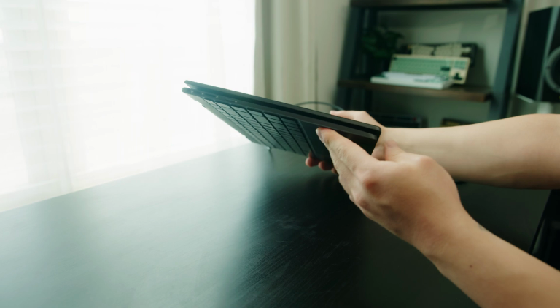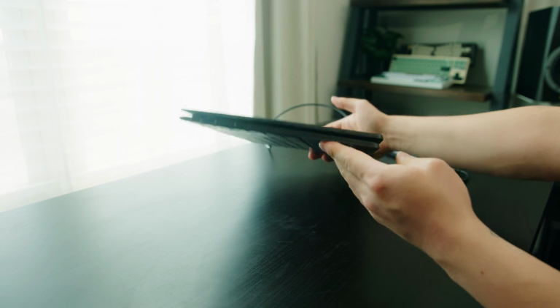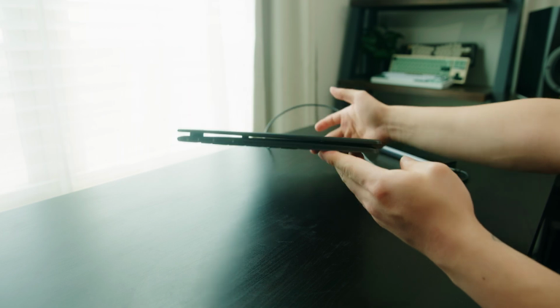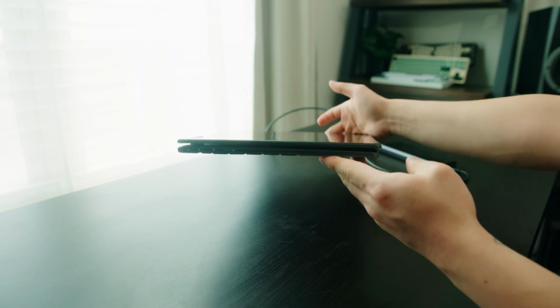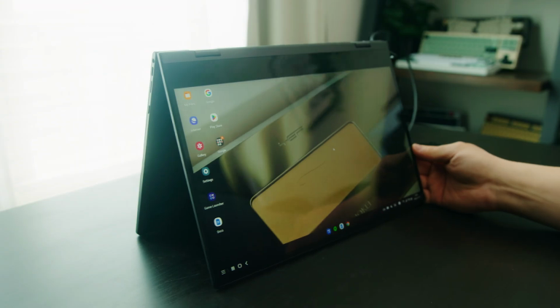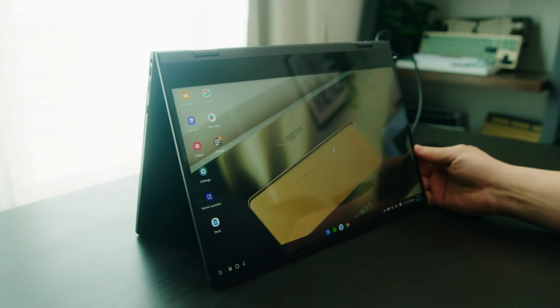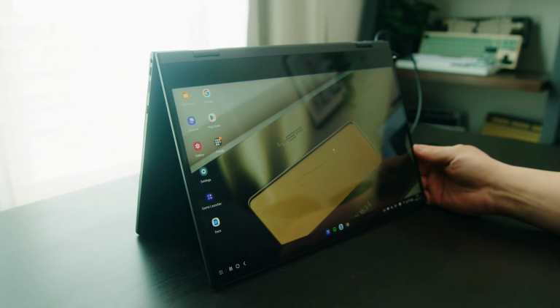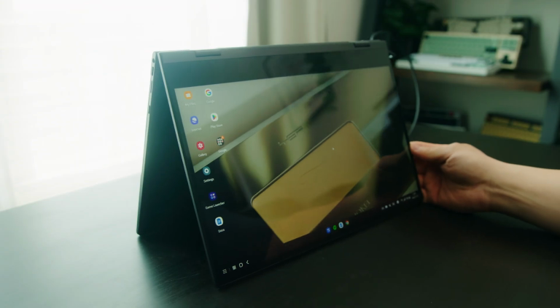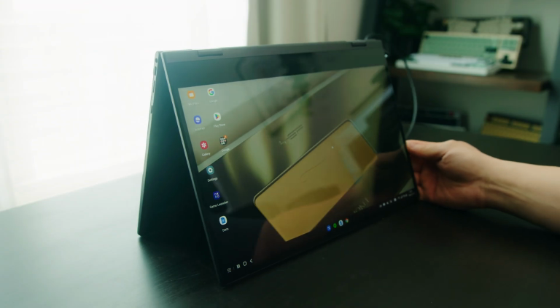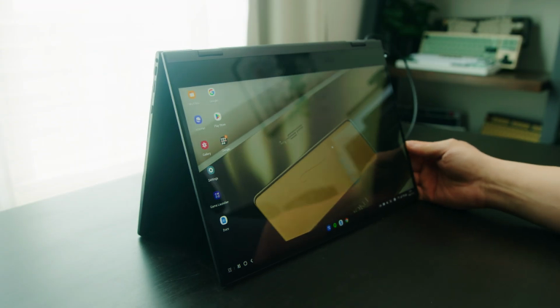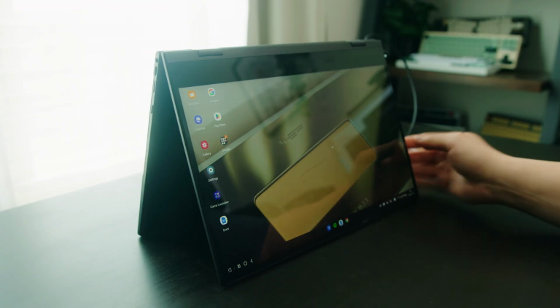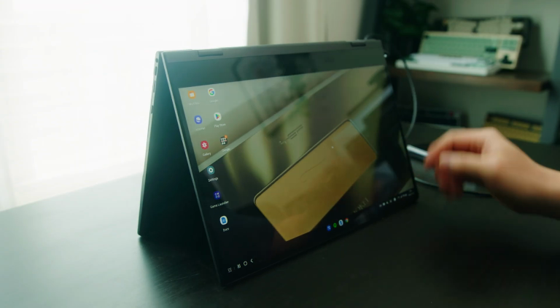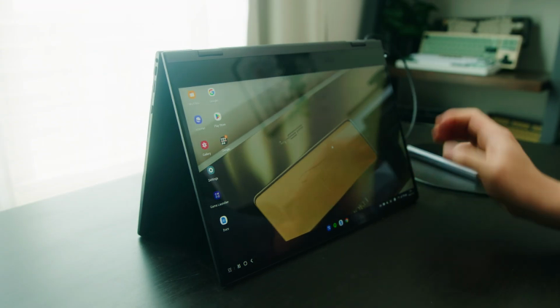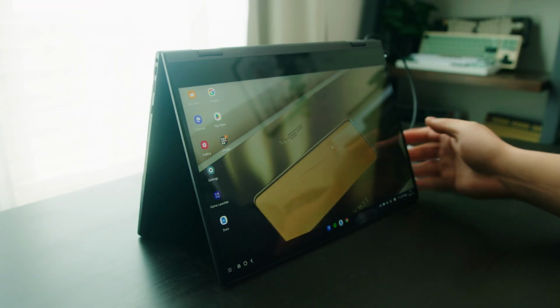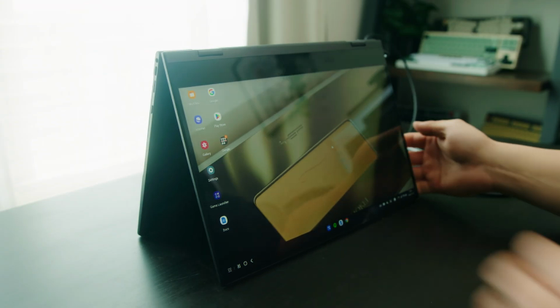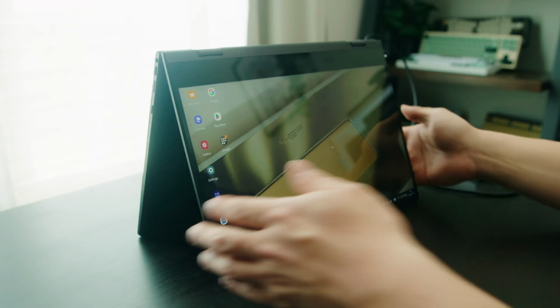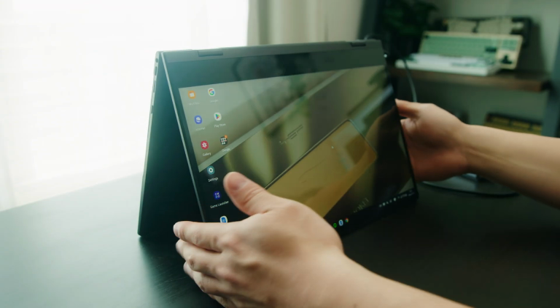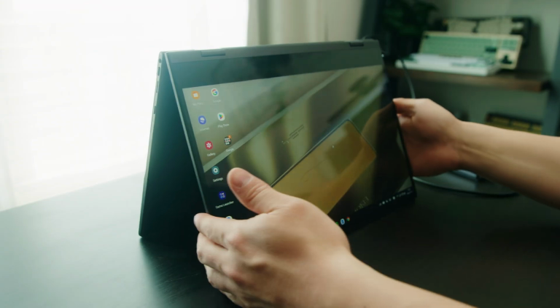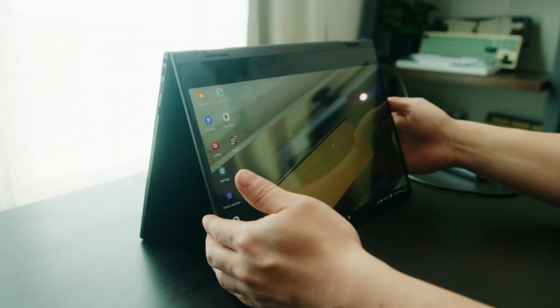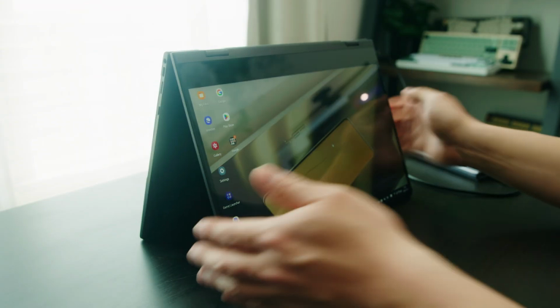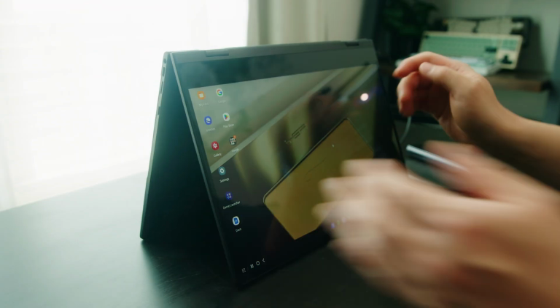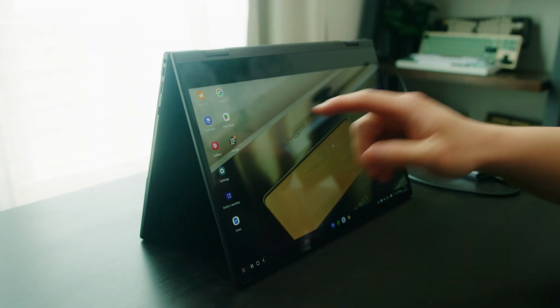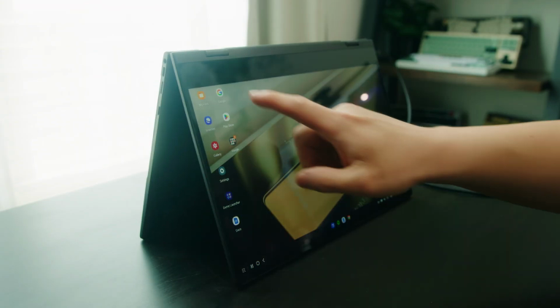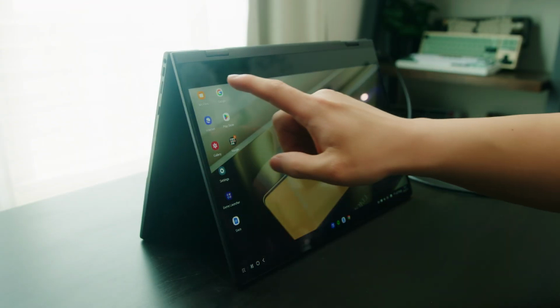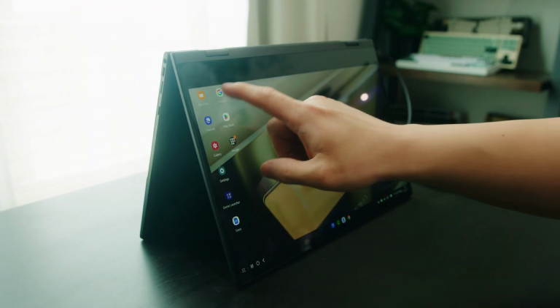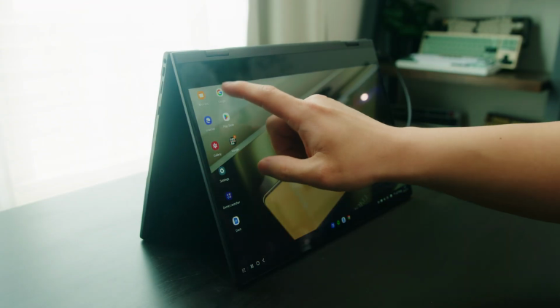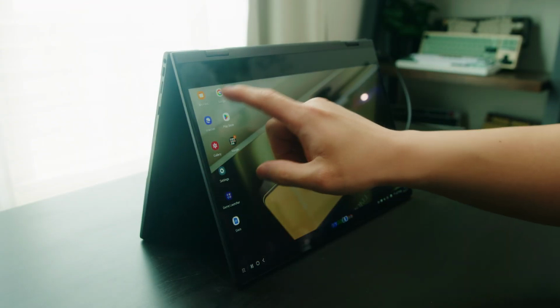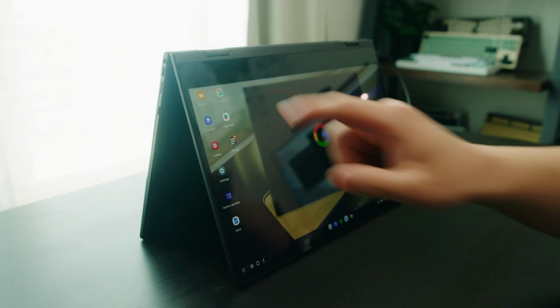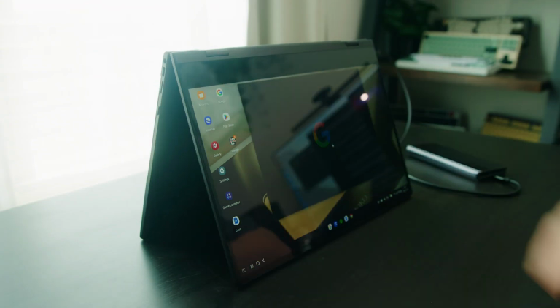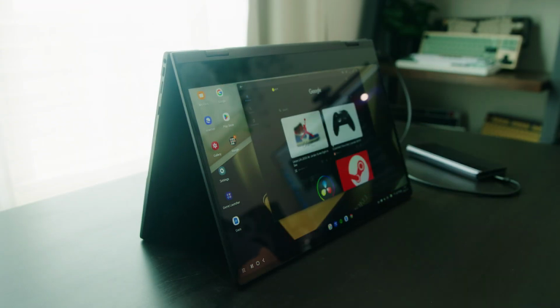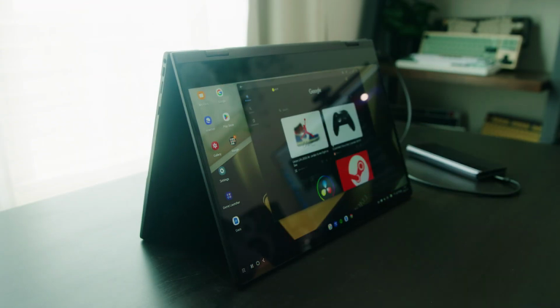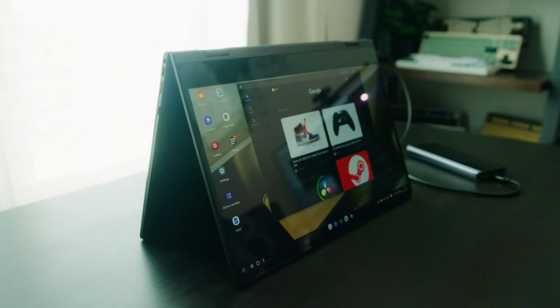If you don't want to use your keyboard, you can stand it up on this device similar to the way the Galaxy Book folds.